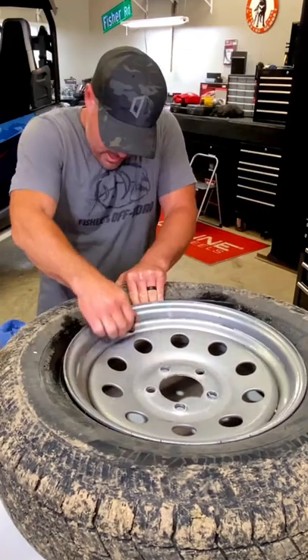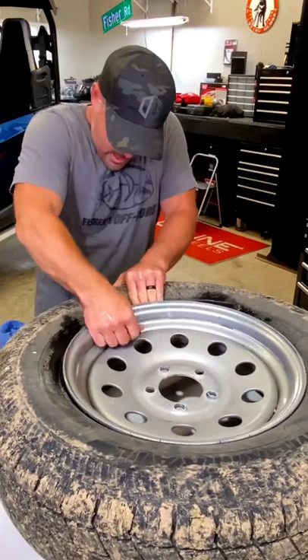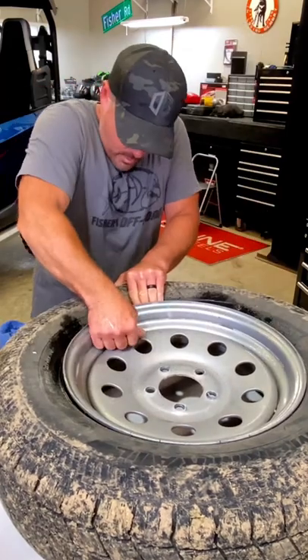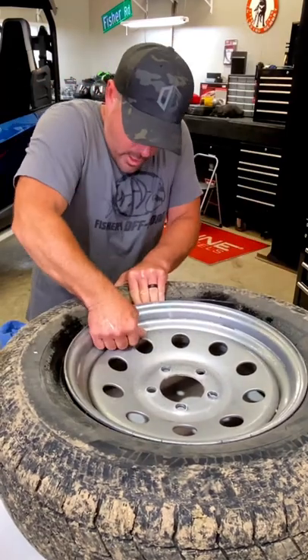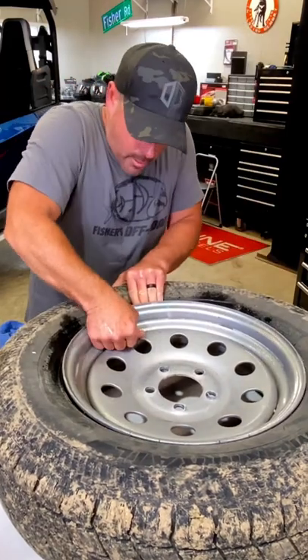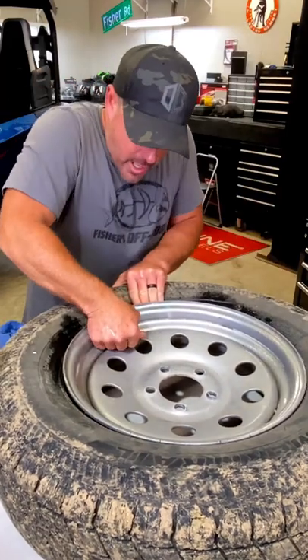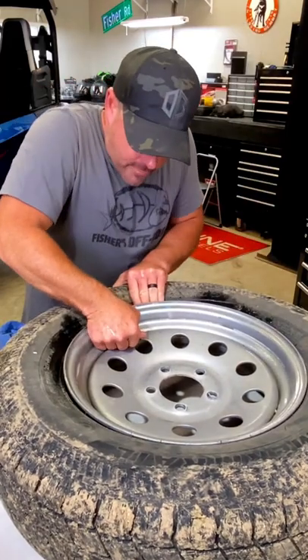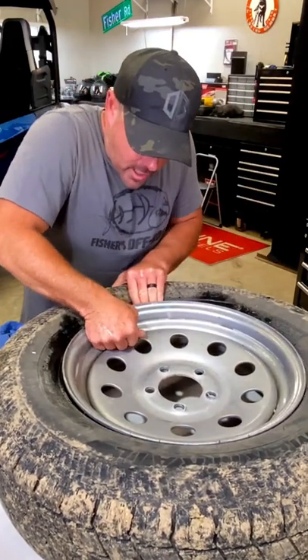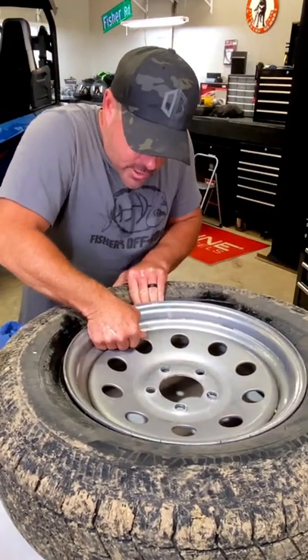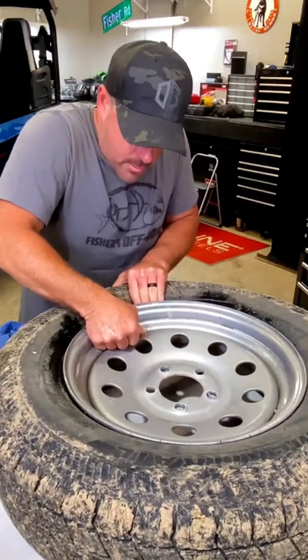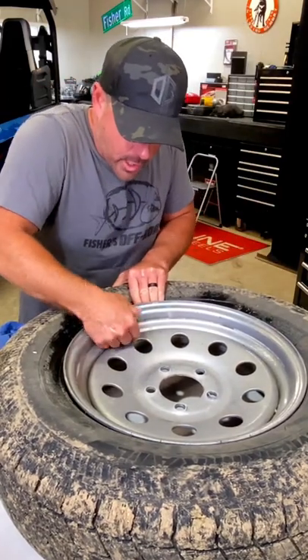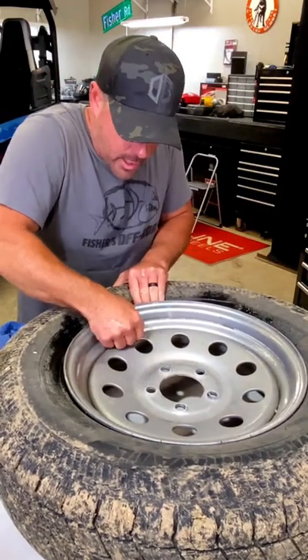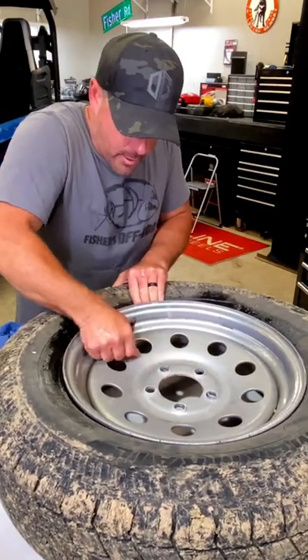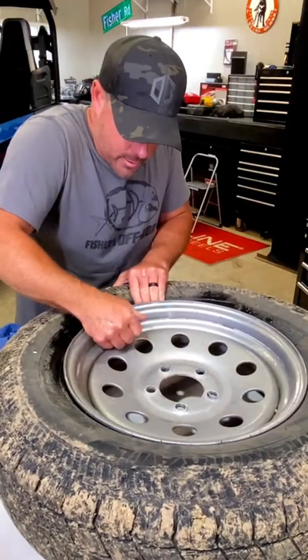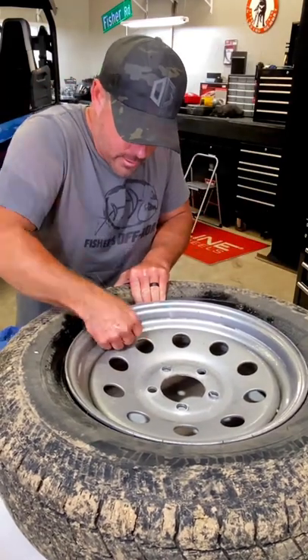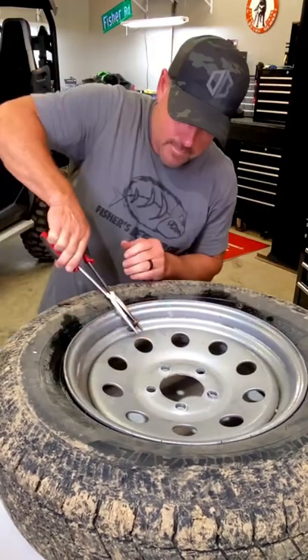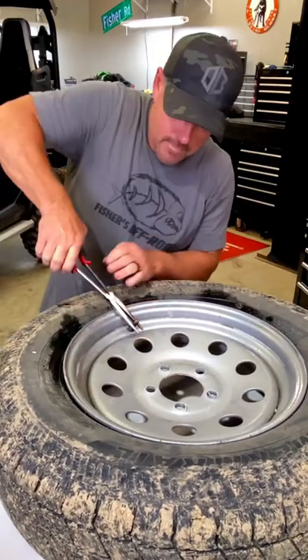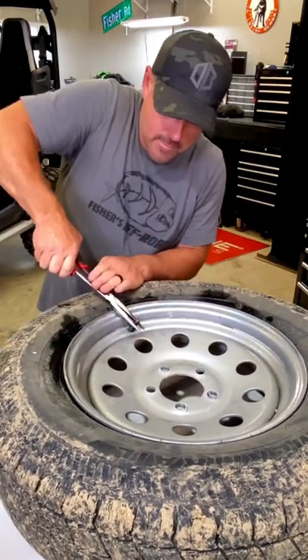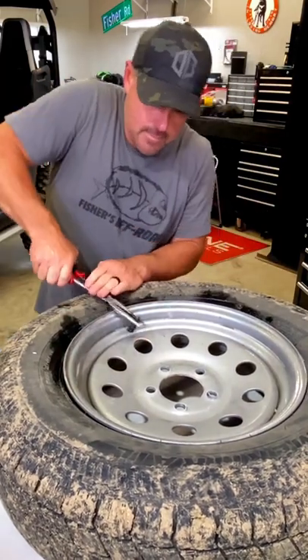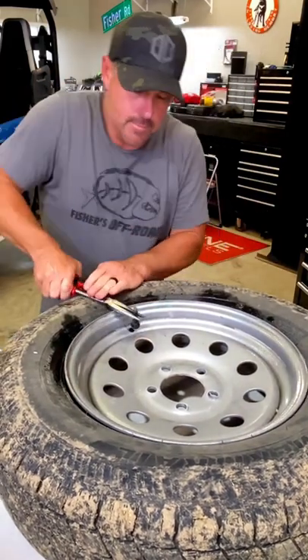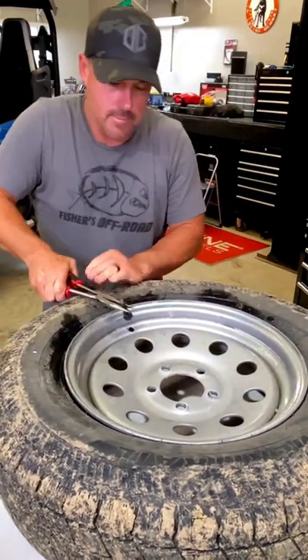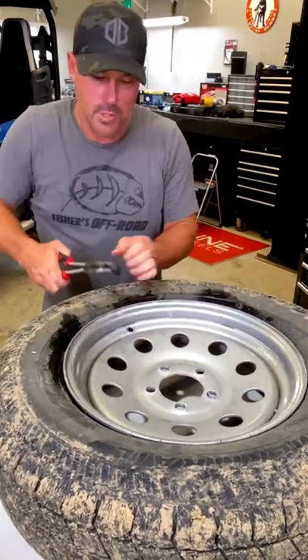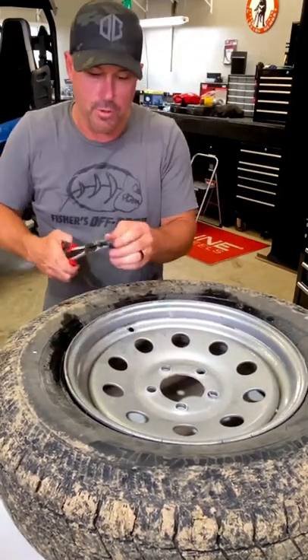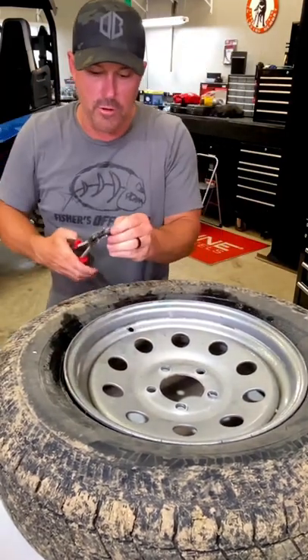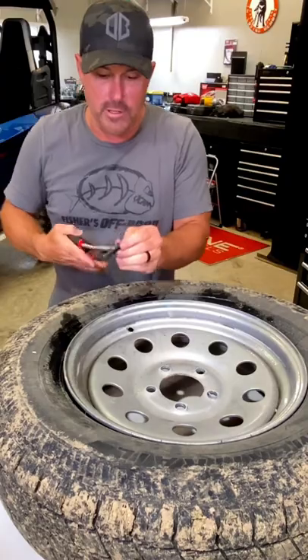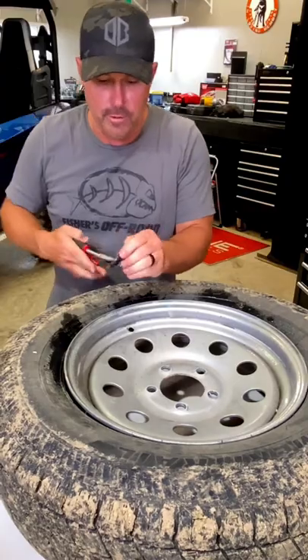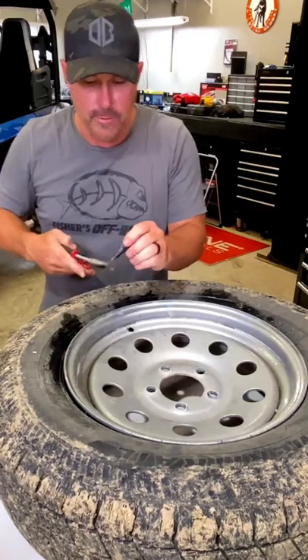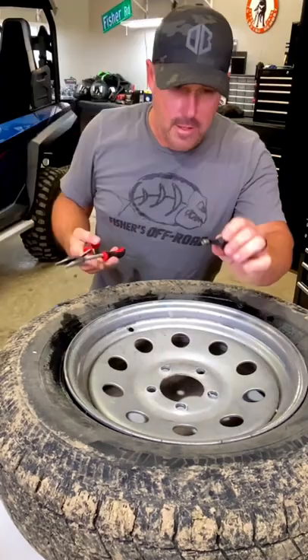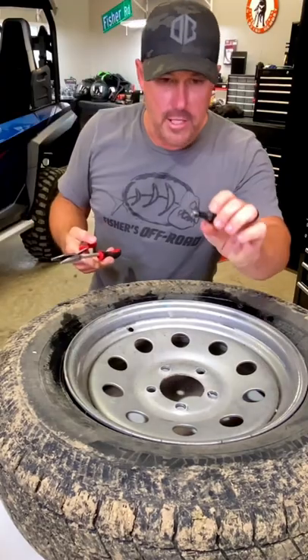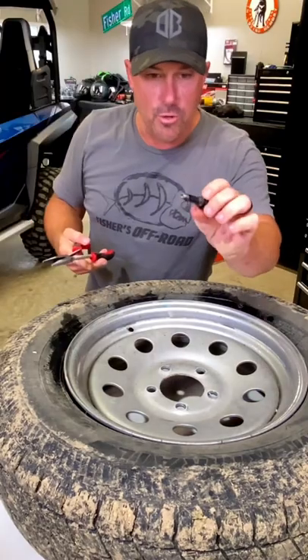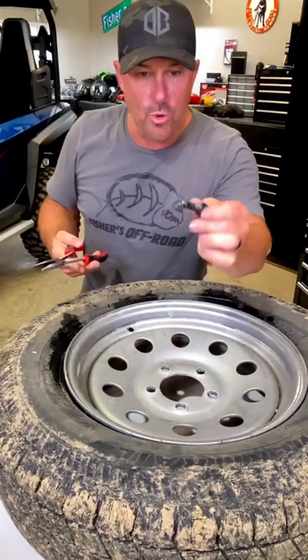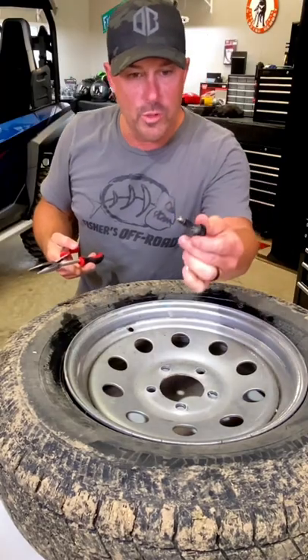And we got our bad valve stem right here. Just pull it right through. That's your old one.